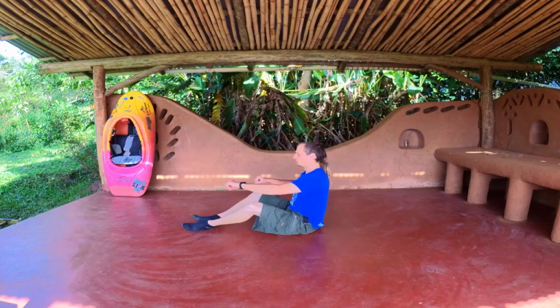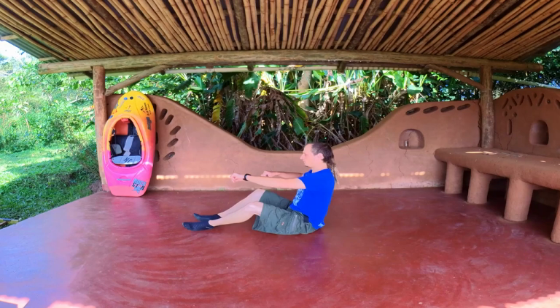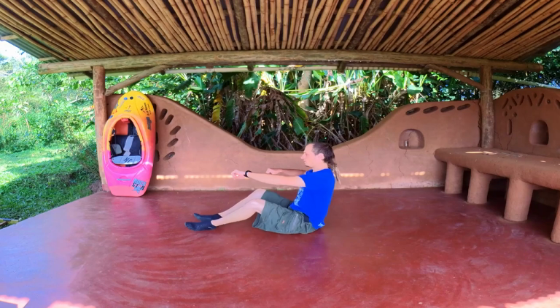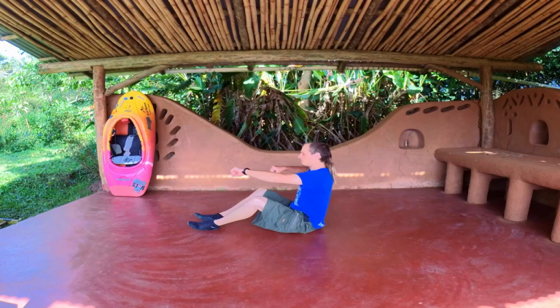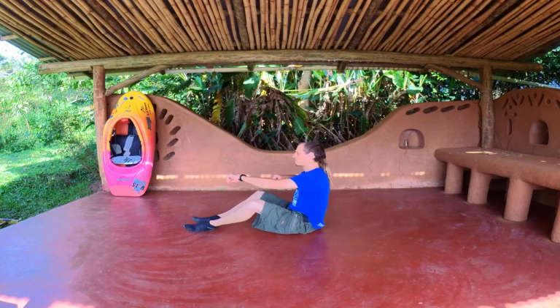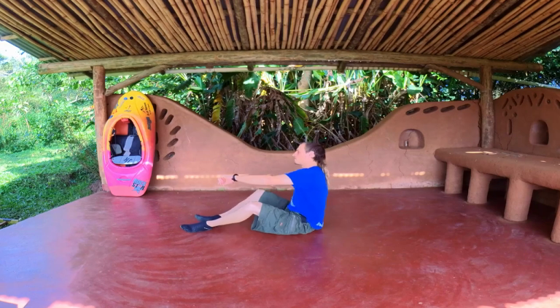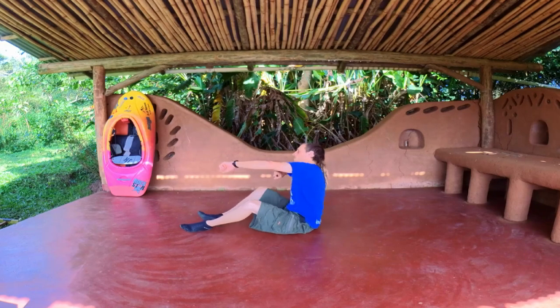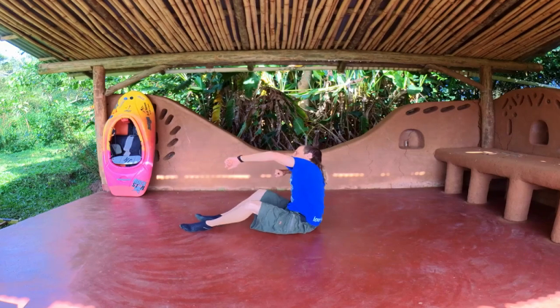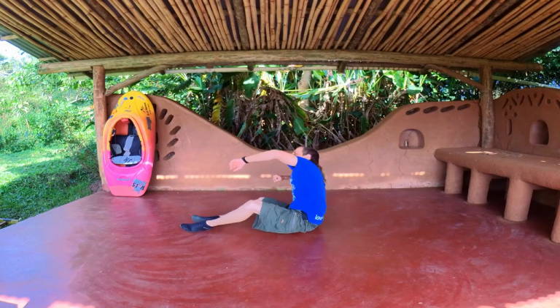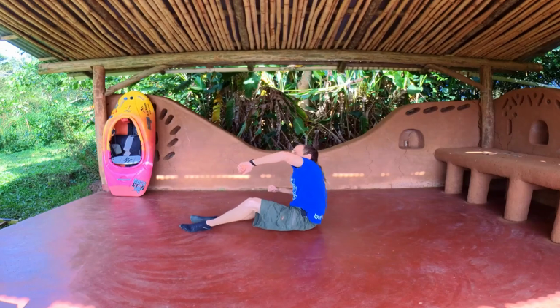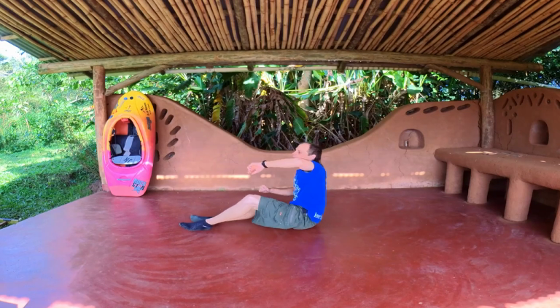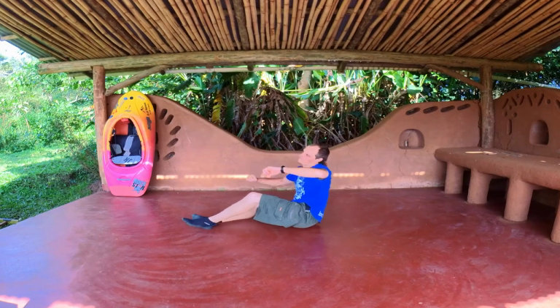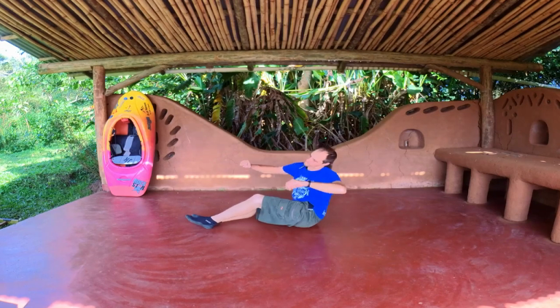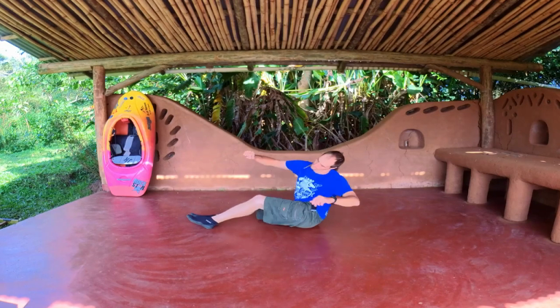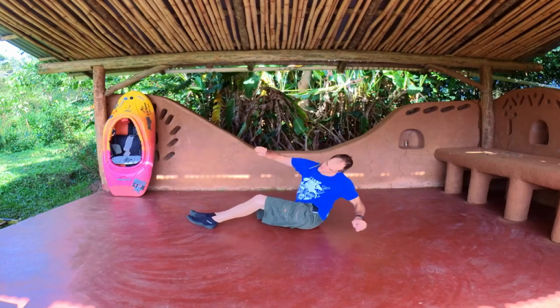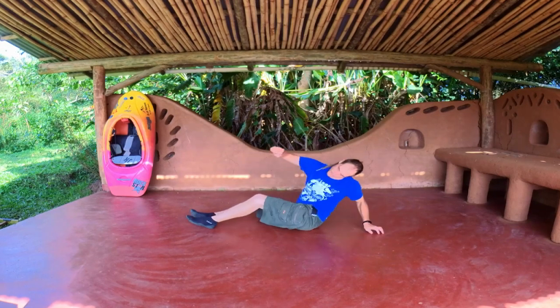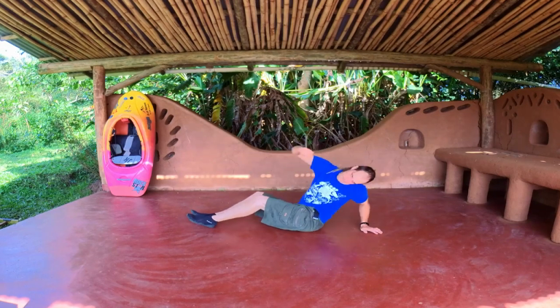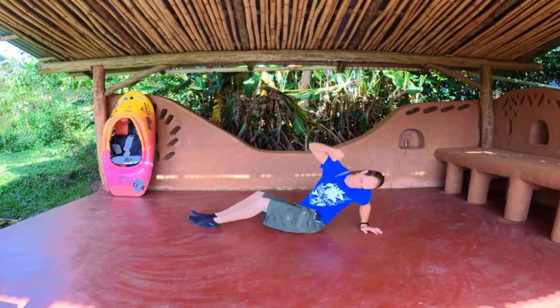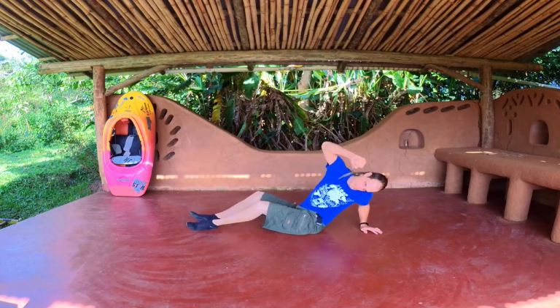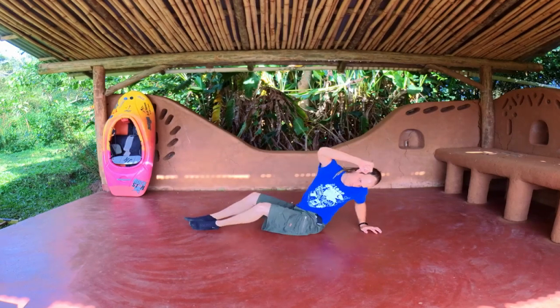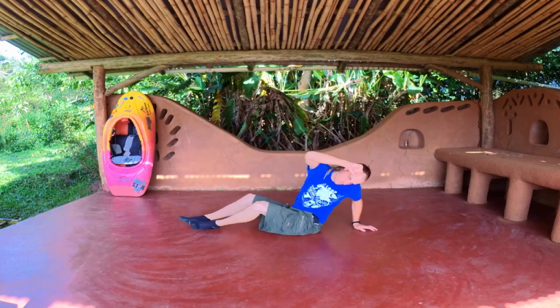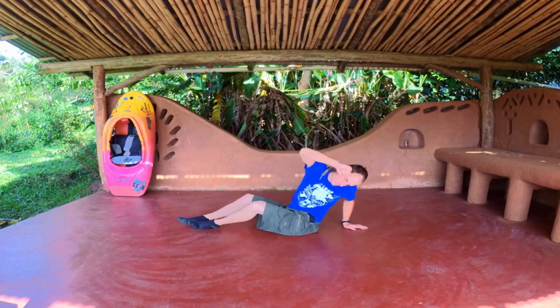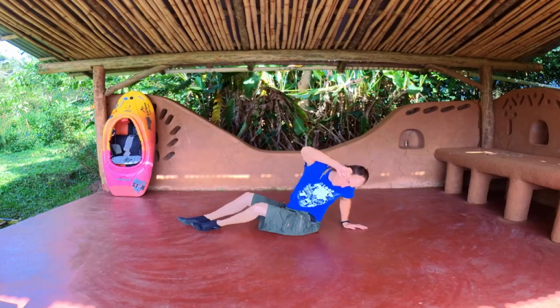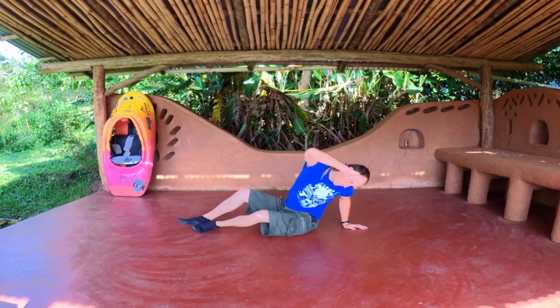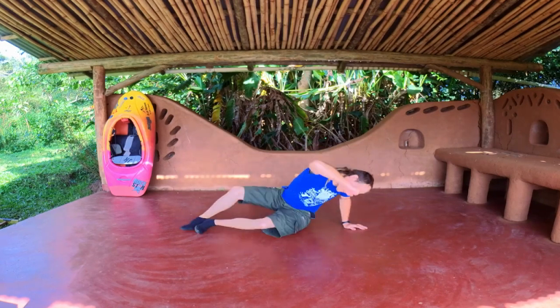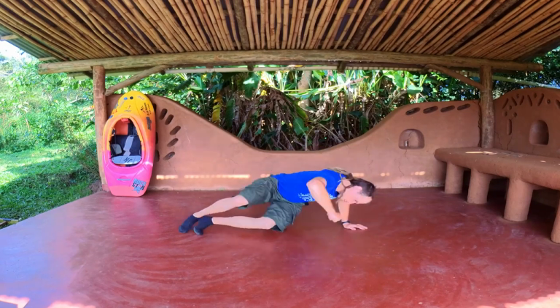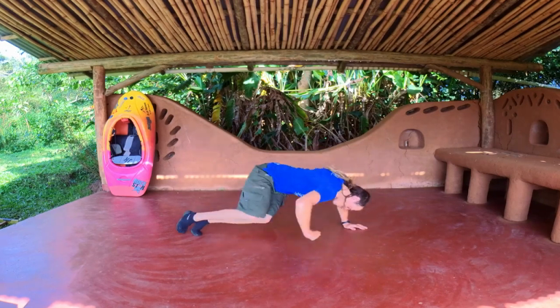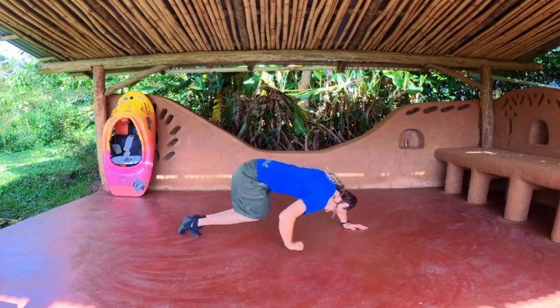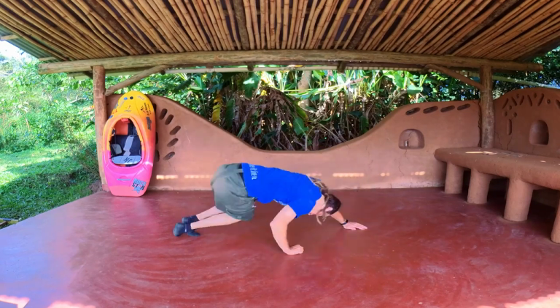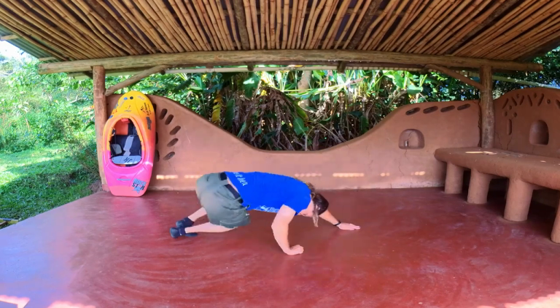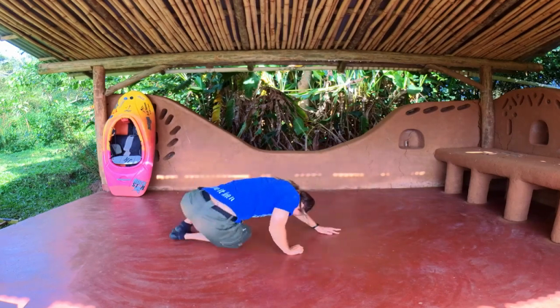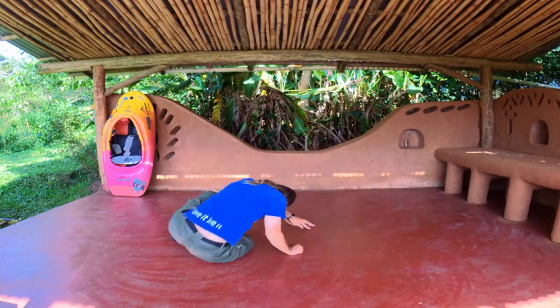Sitting in the basic position, imitate the rail drive. Move both your hands to the opposite side.